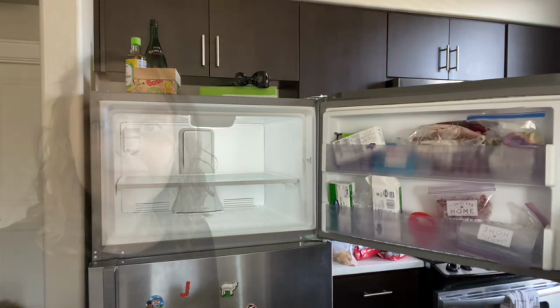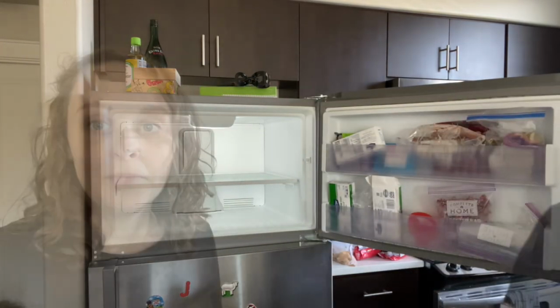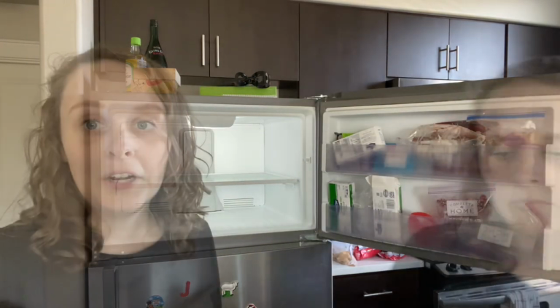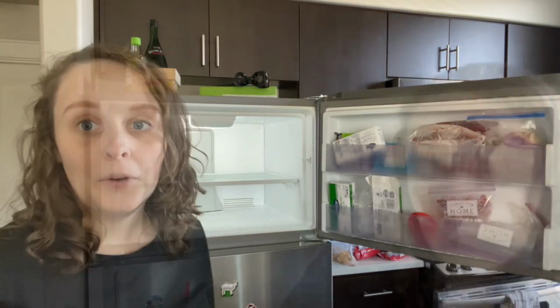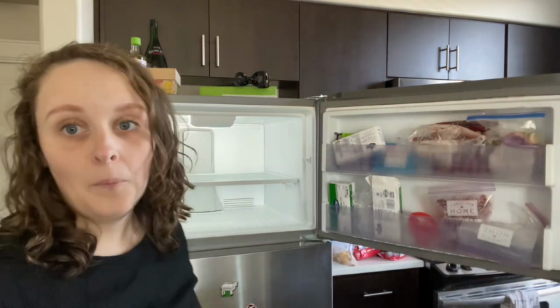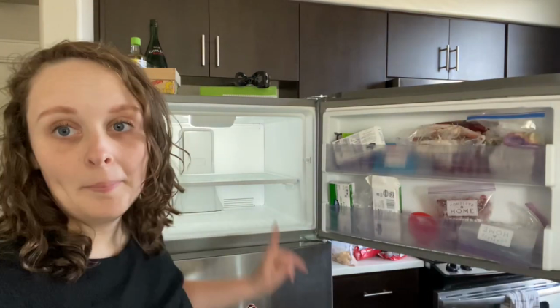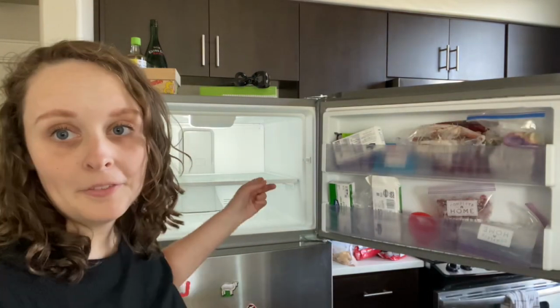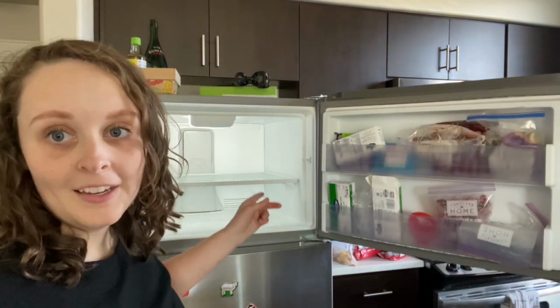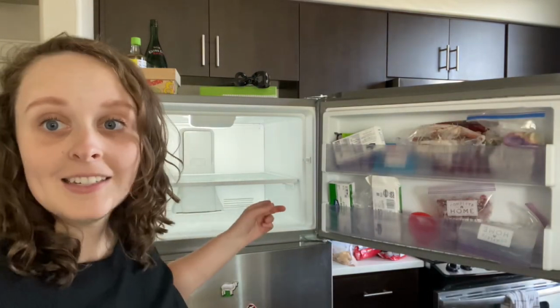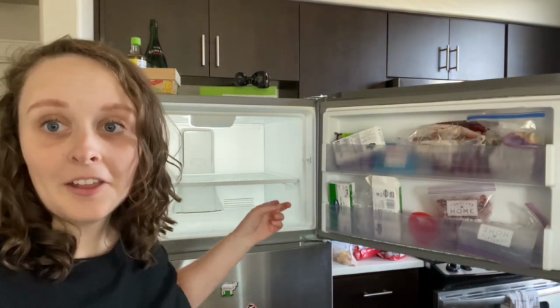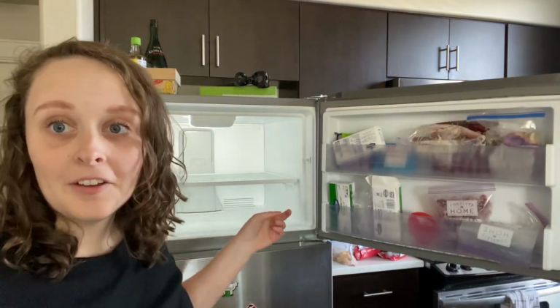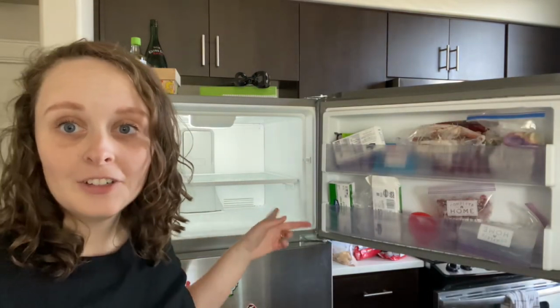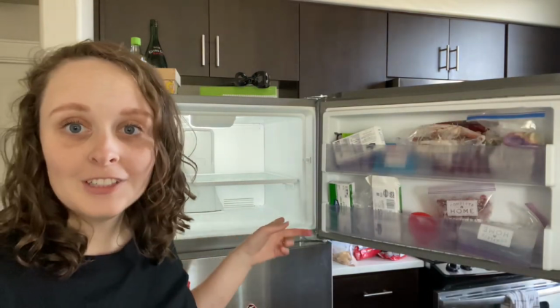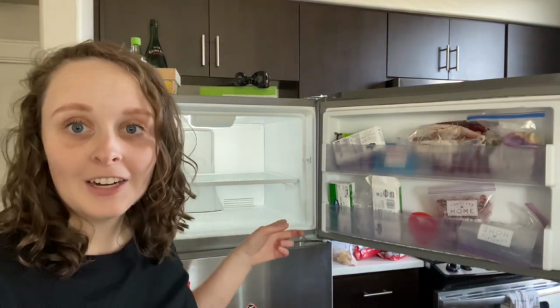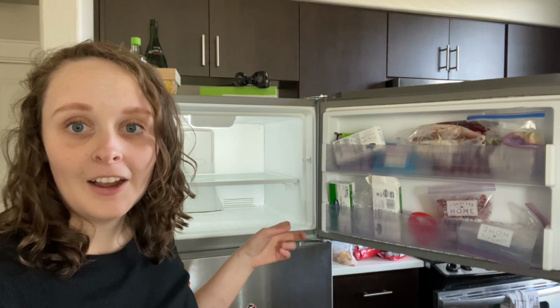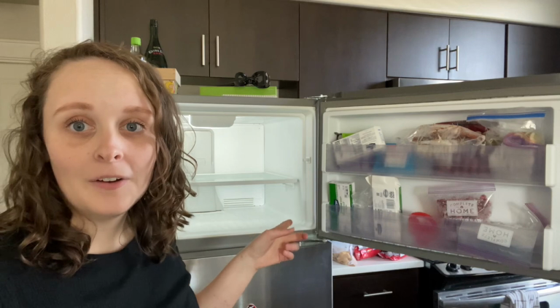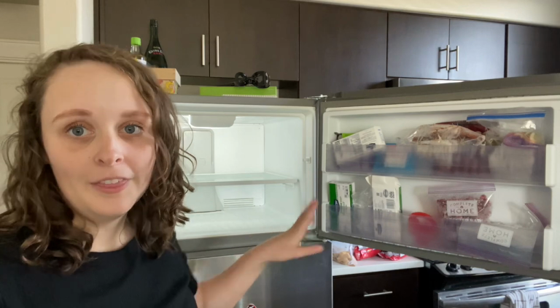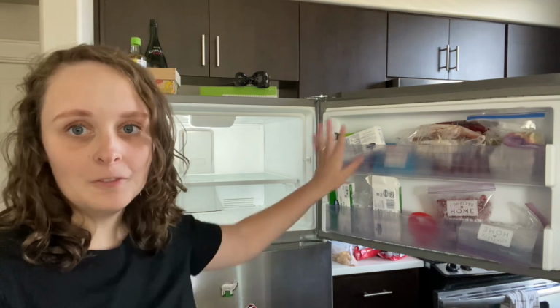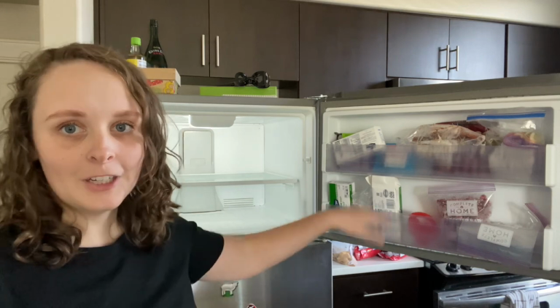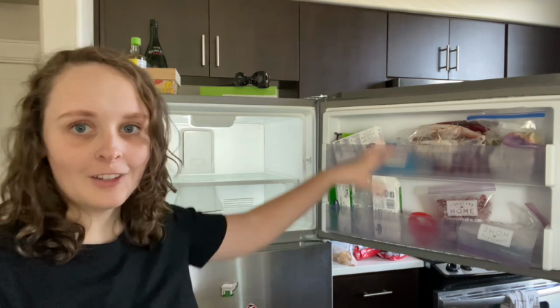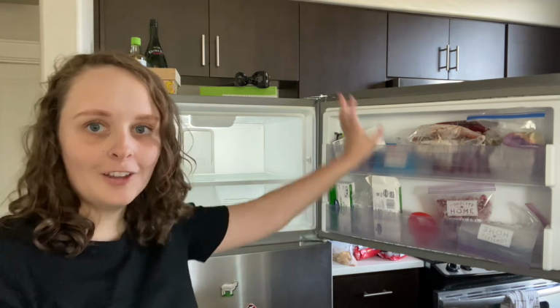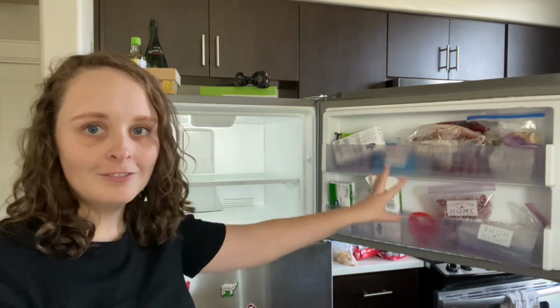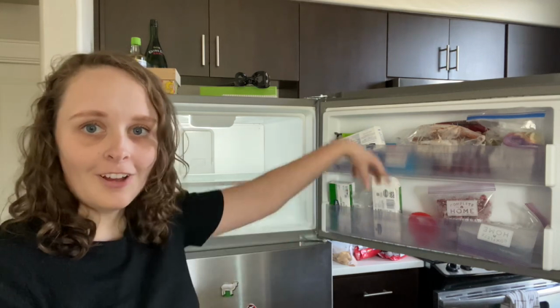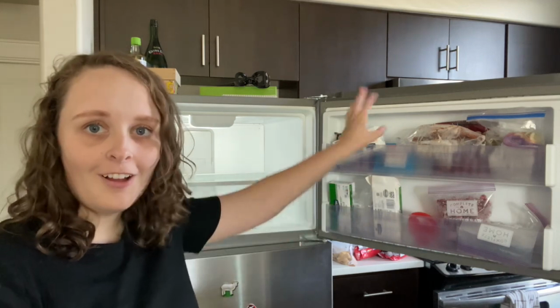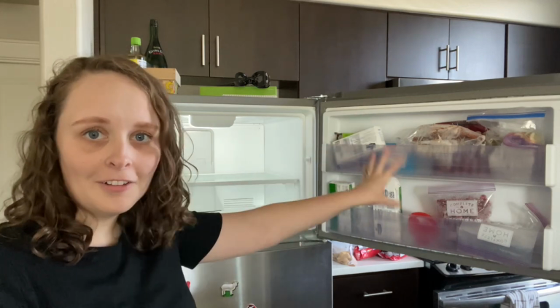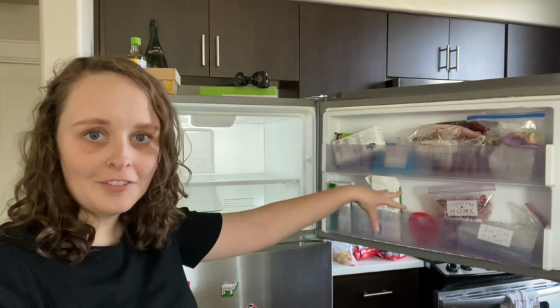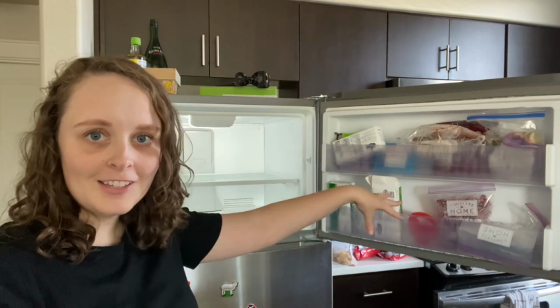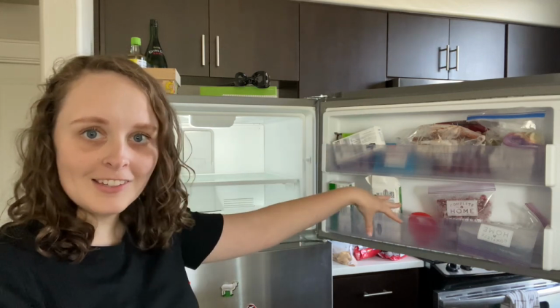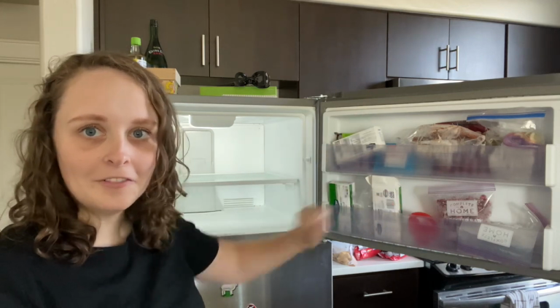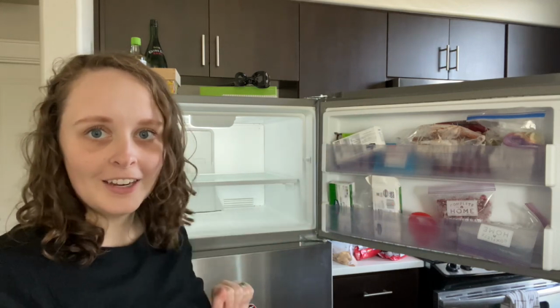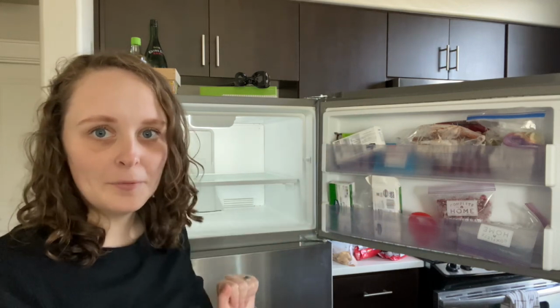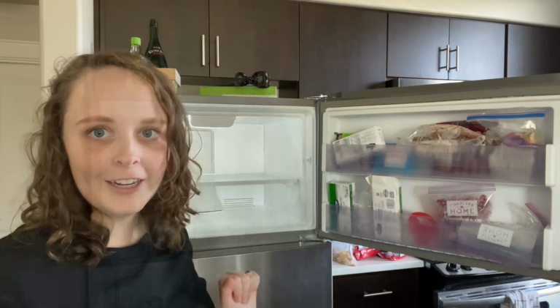I'm gonna wipe out the inside of the freezer now, and then we'll get to all of this stuff in a minute.